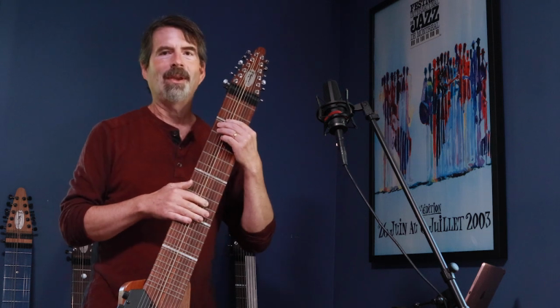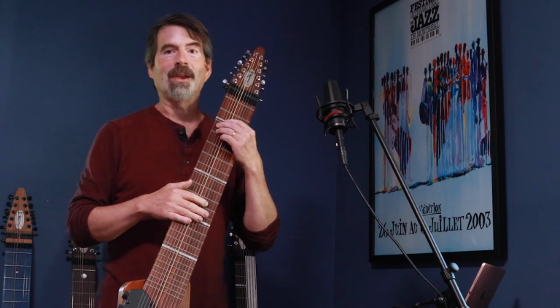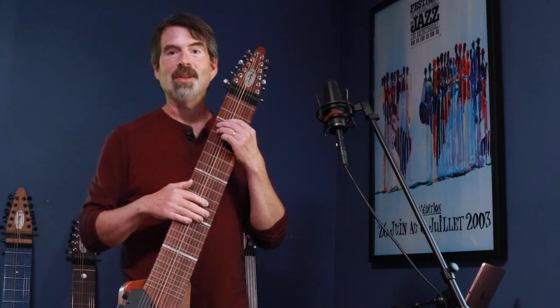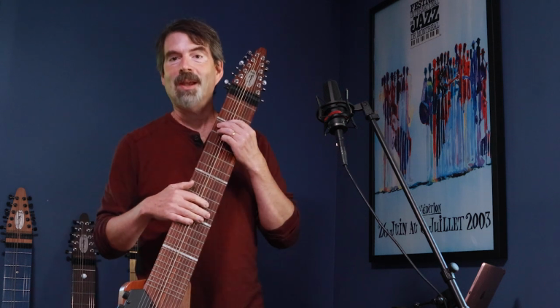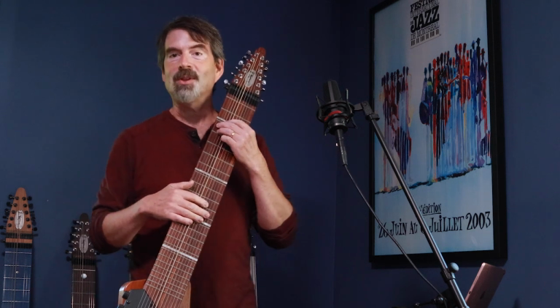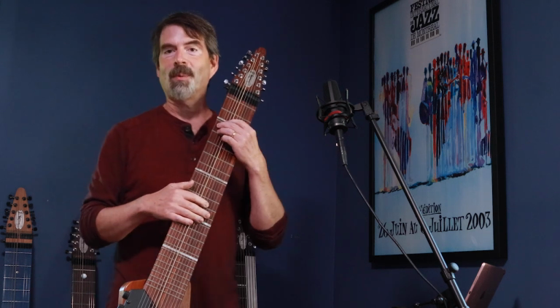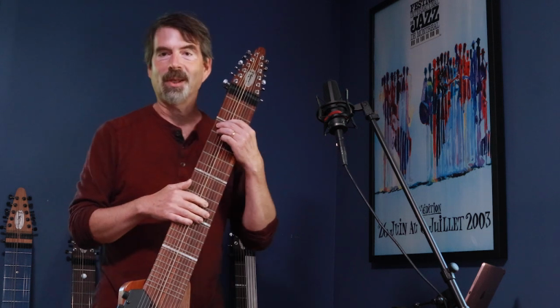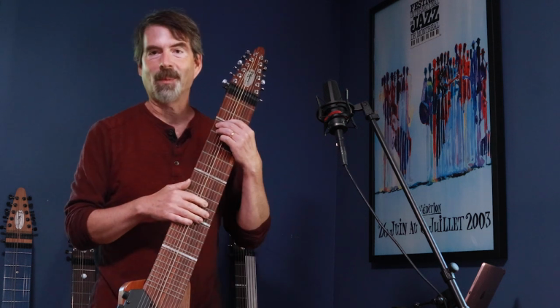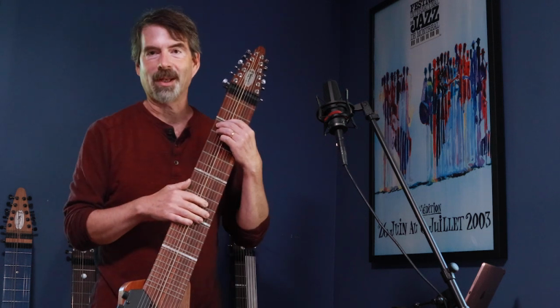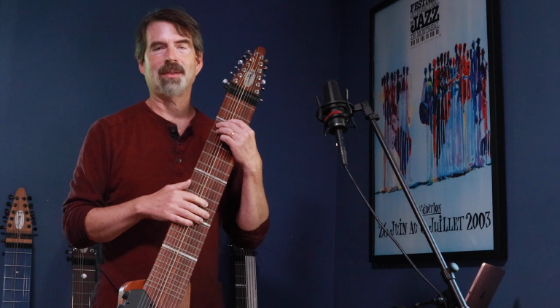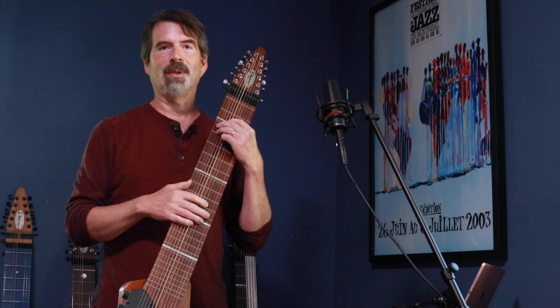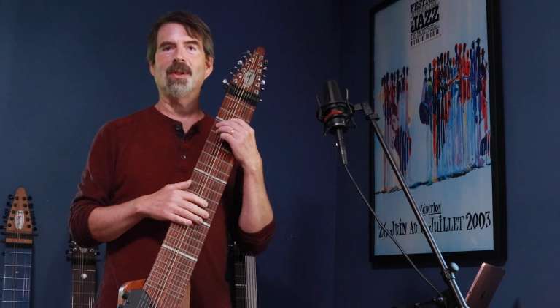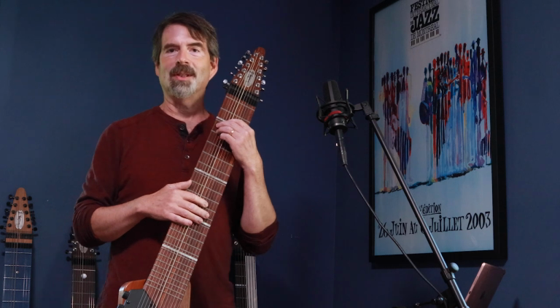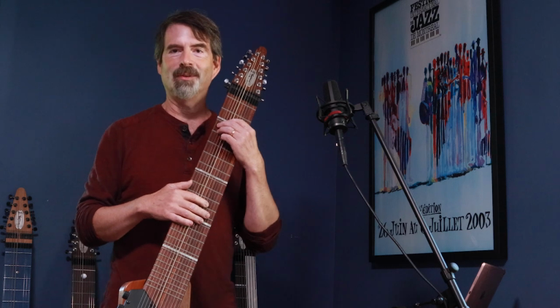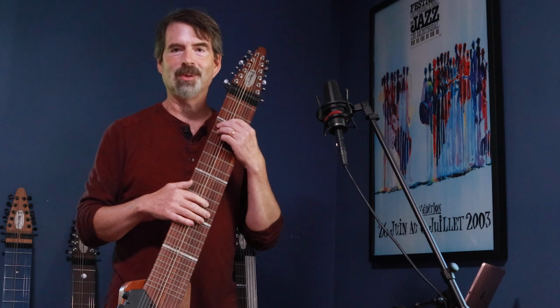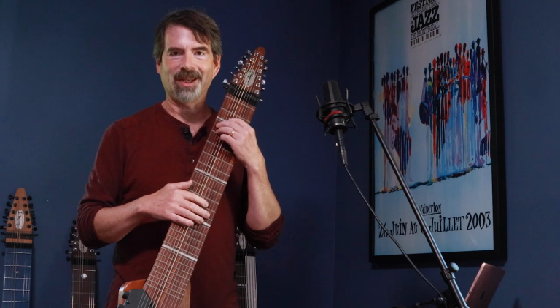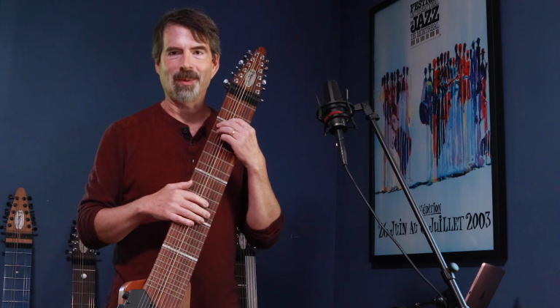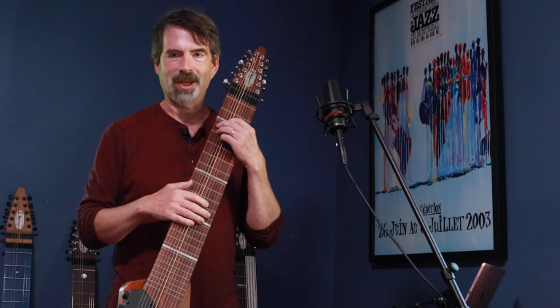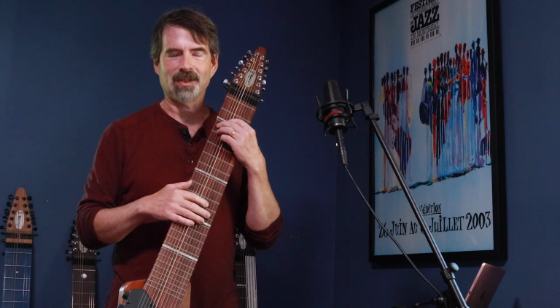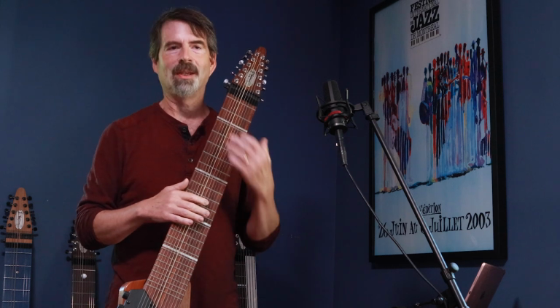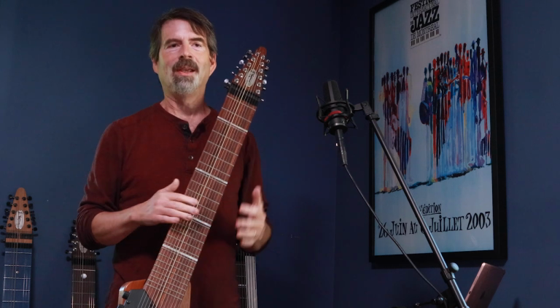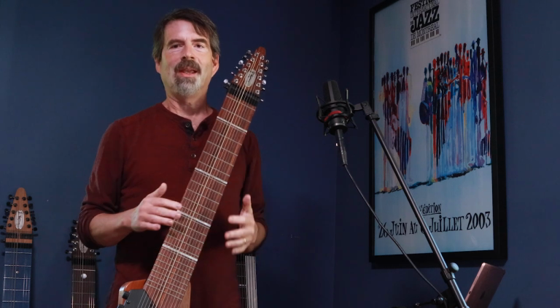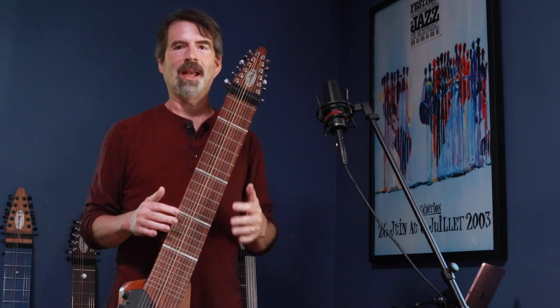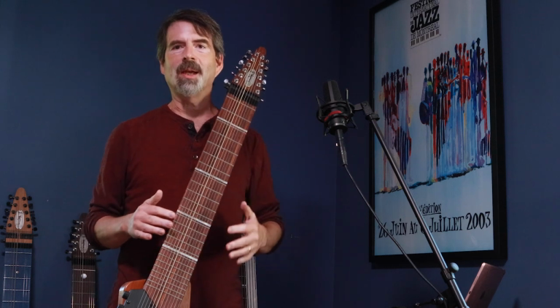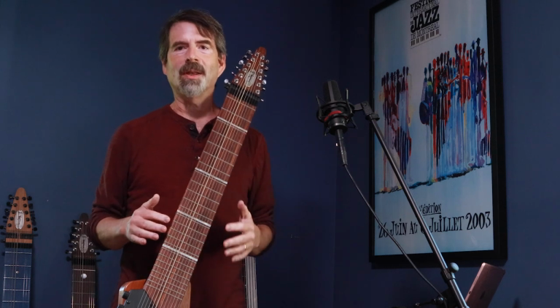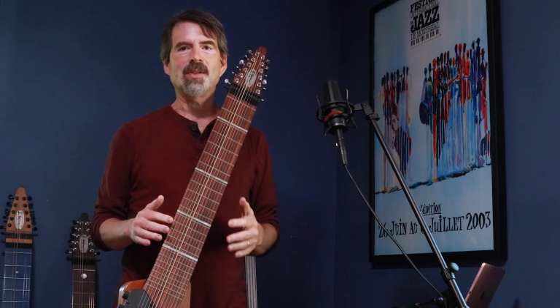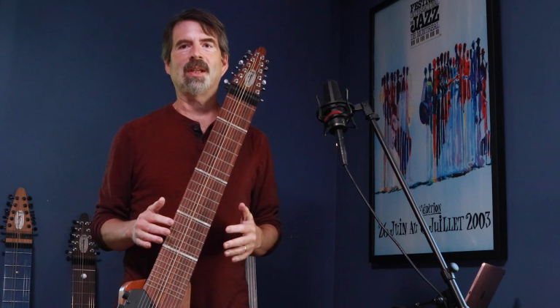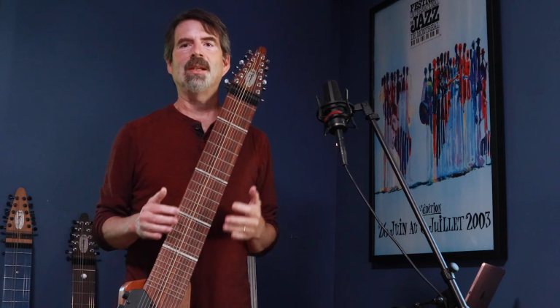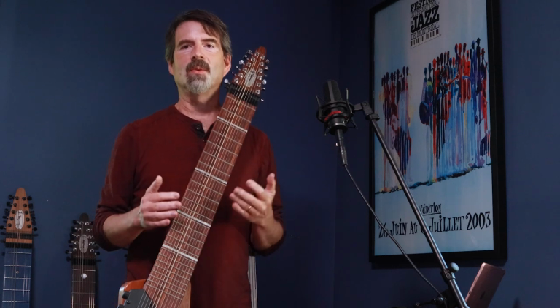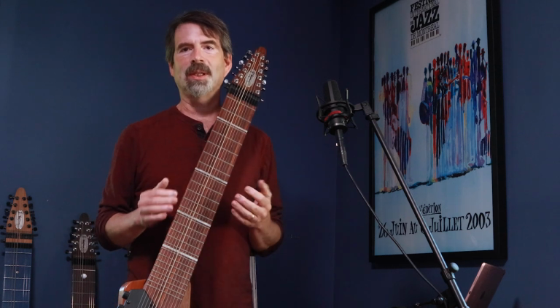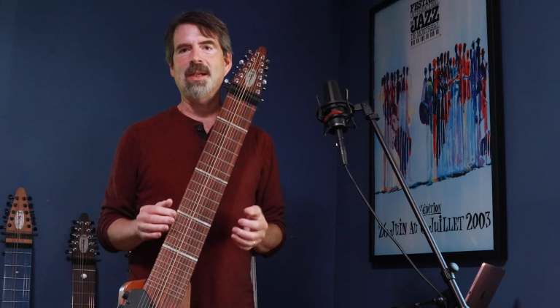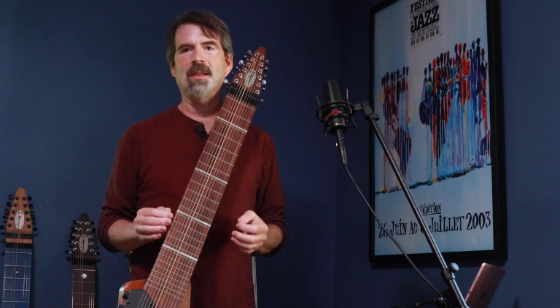Today I'm going to talk about playing harmonics. Who doesn't love to play harmonics? And getting them on the stick is really easy.